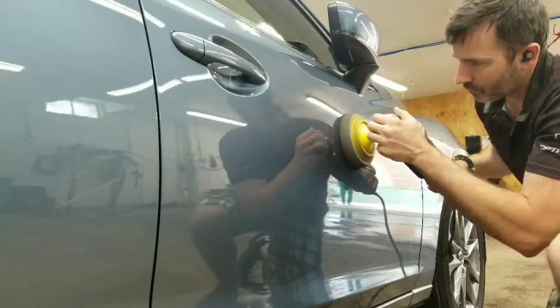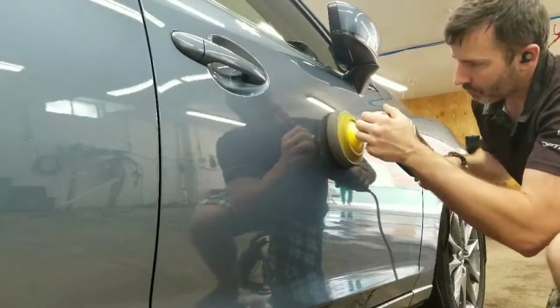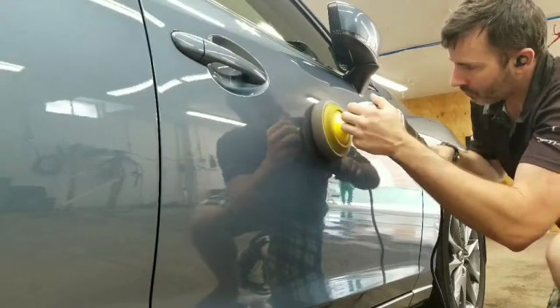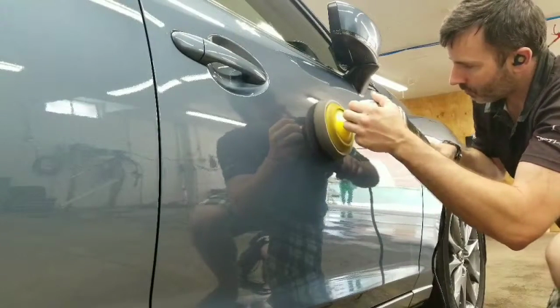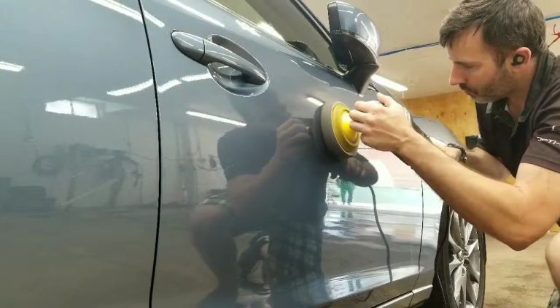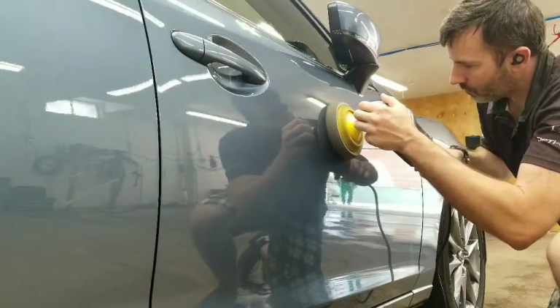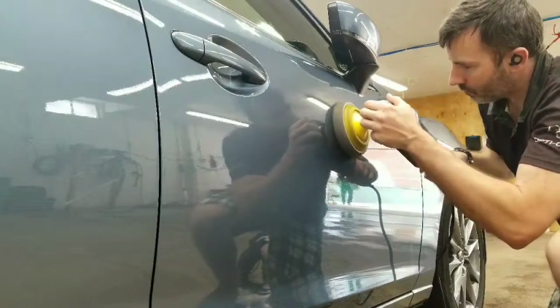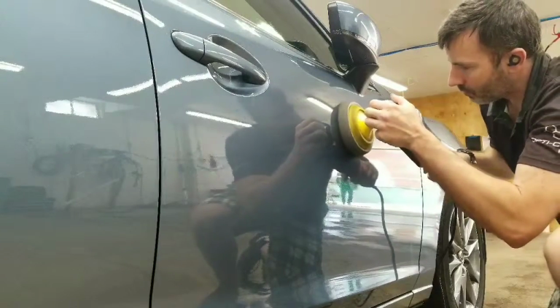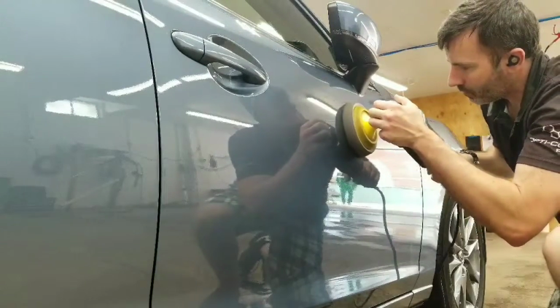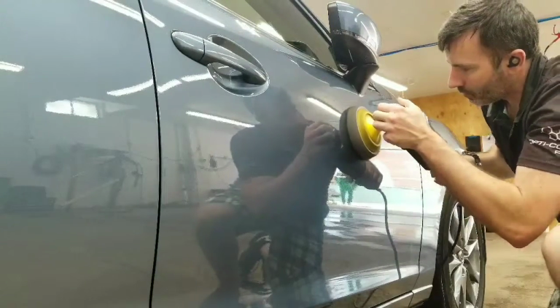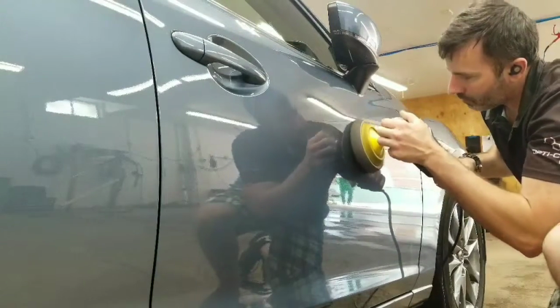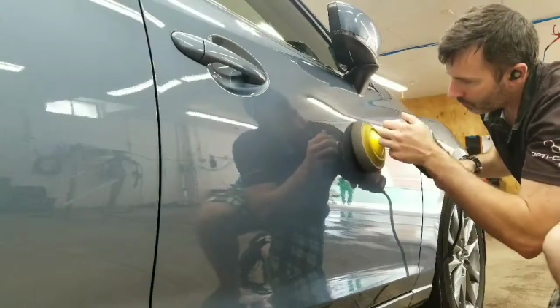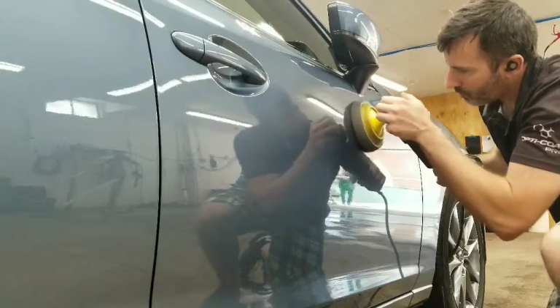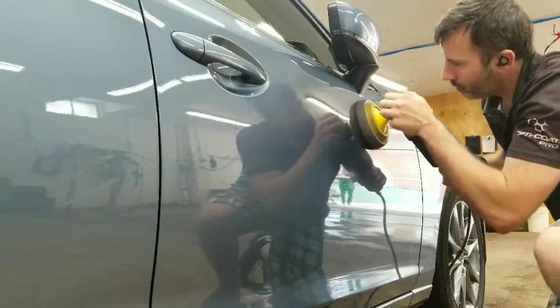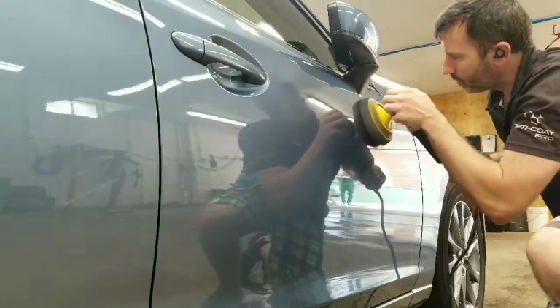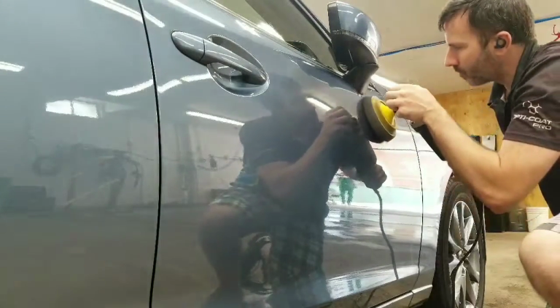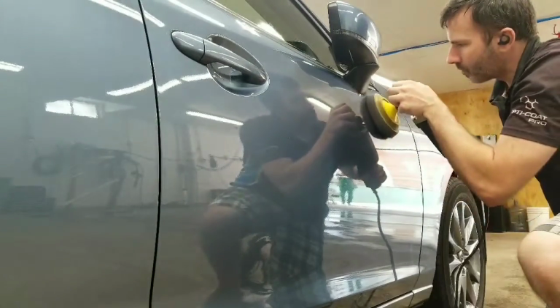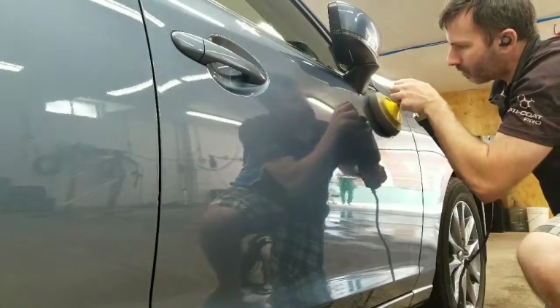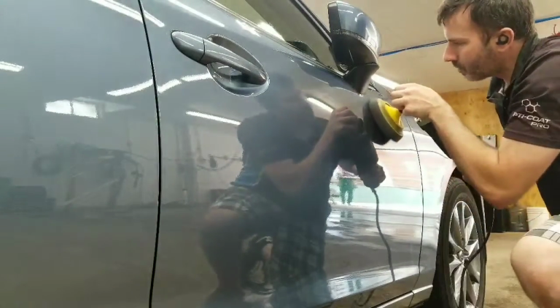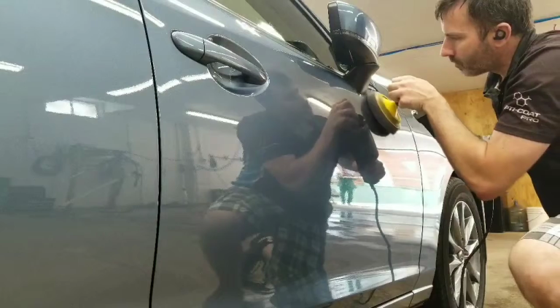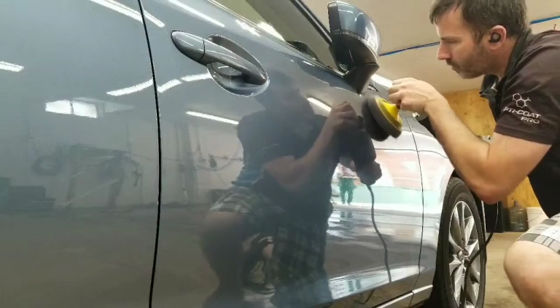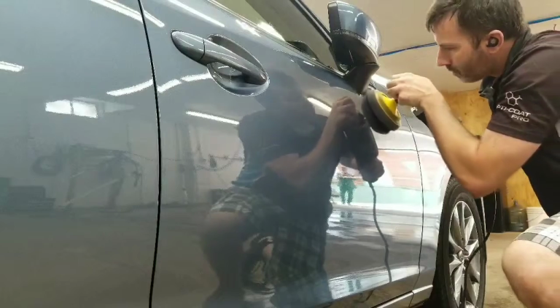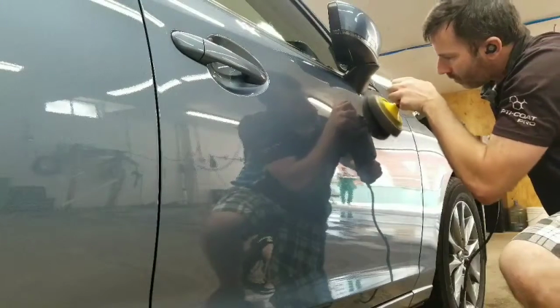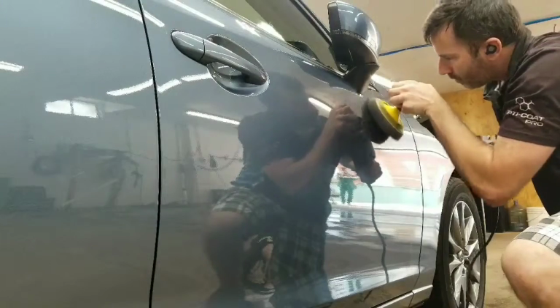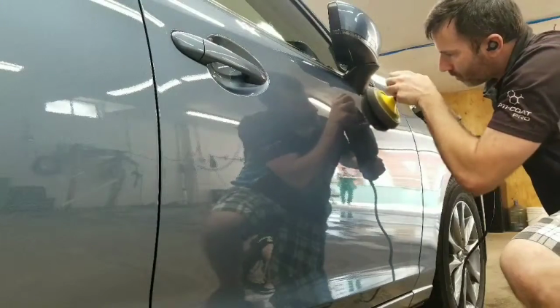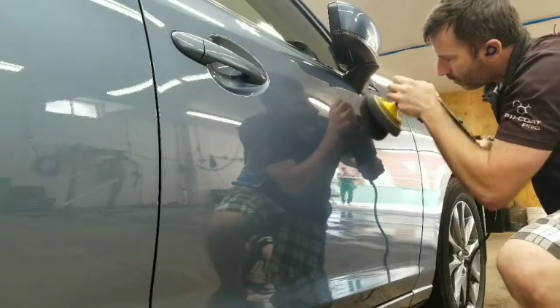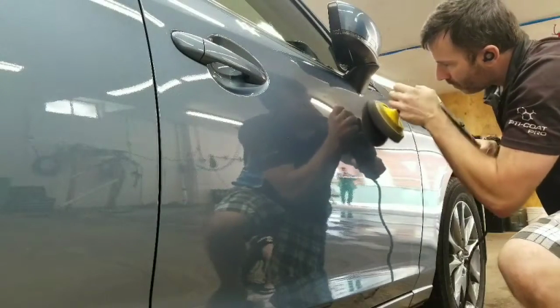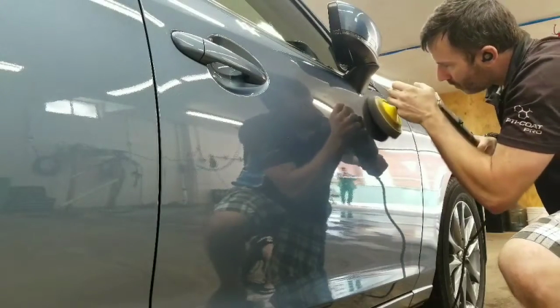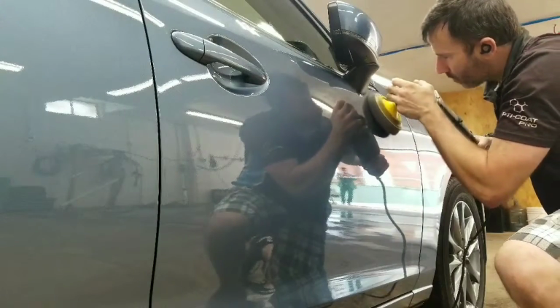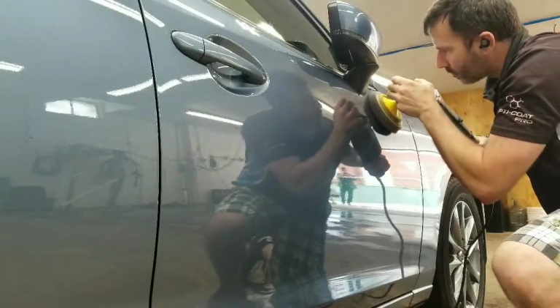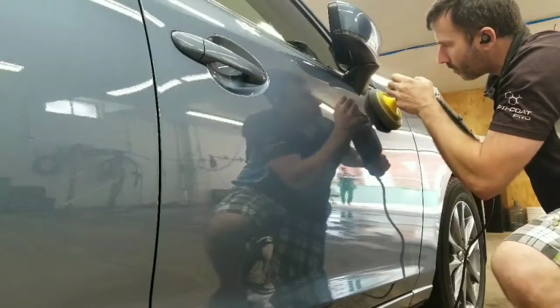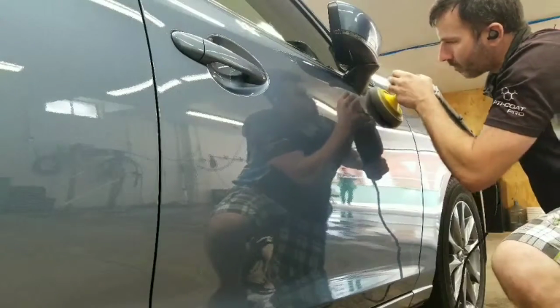Each panel must be free of polished residue or dirt in order to be coated. The next step after this is installing the coating.